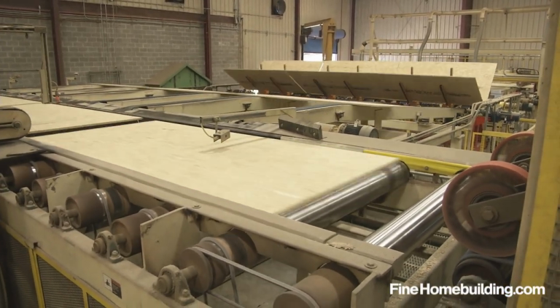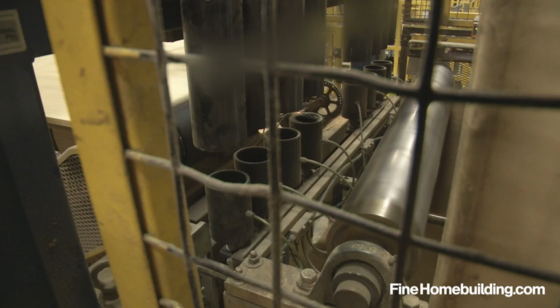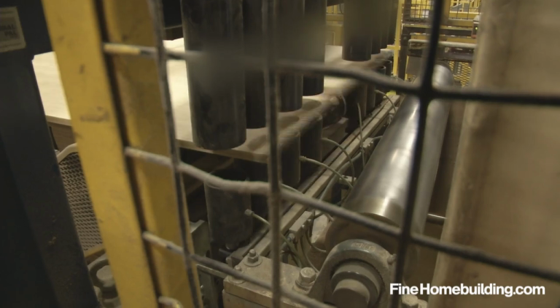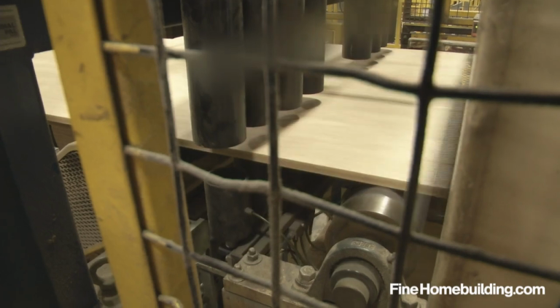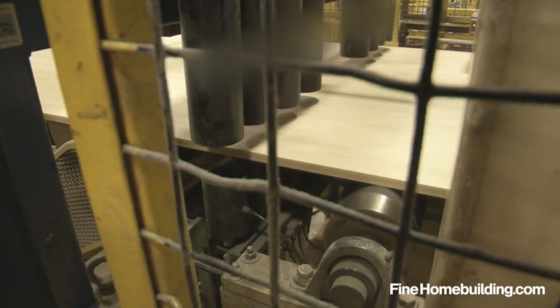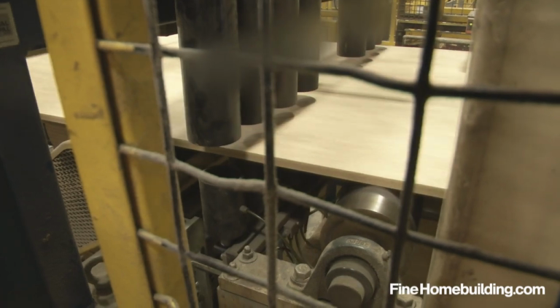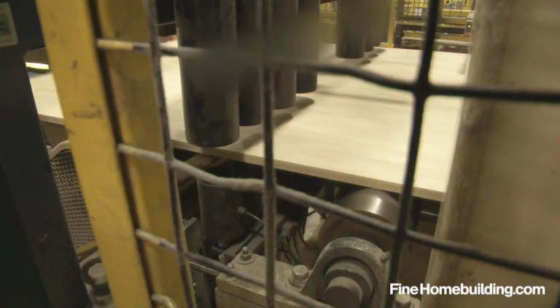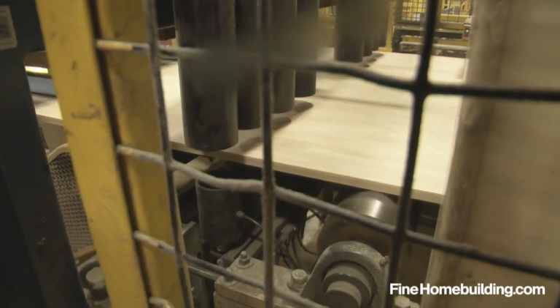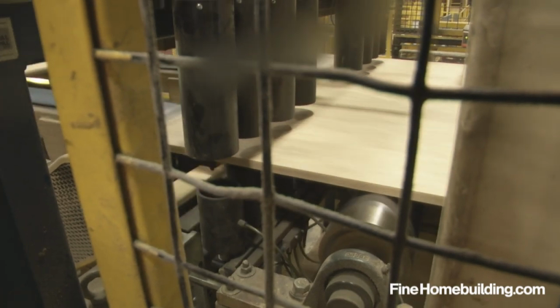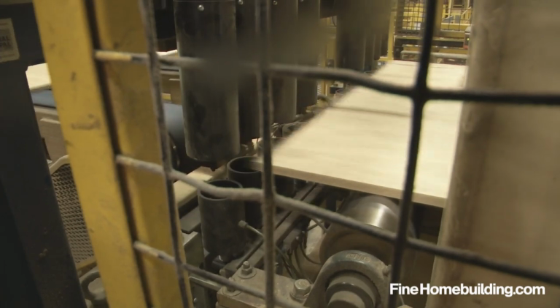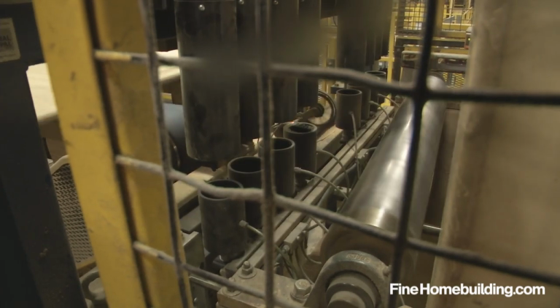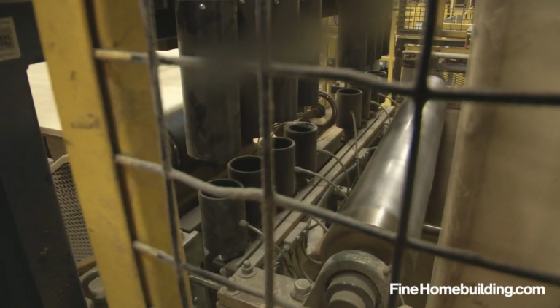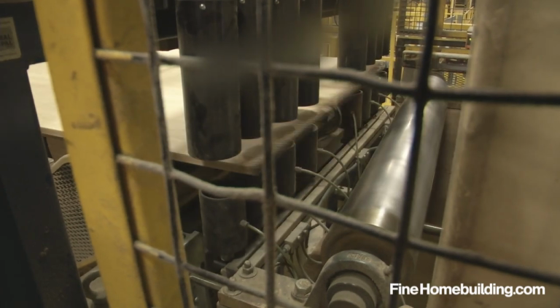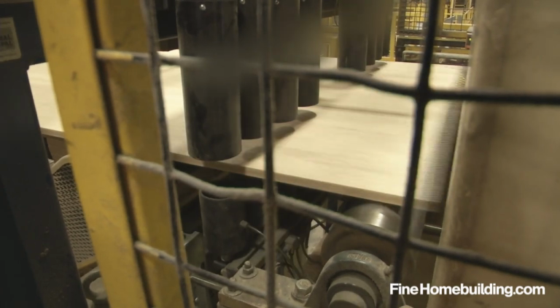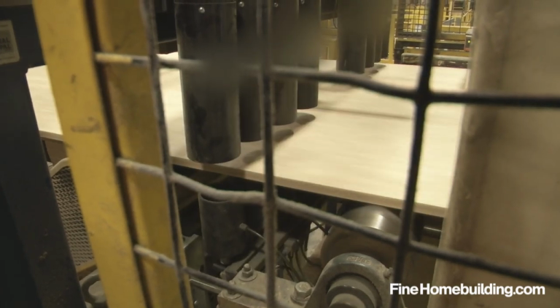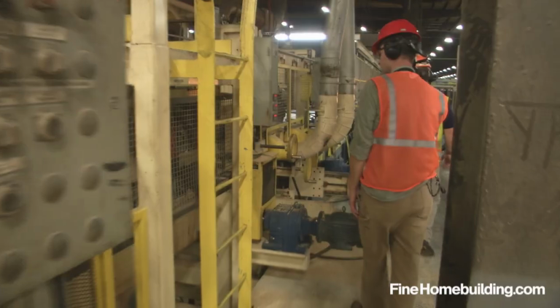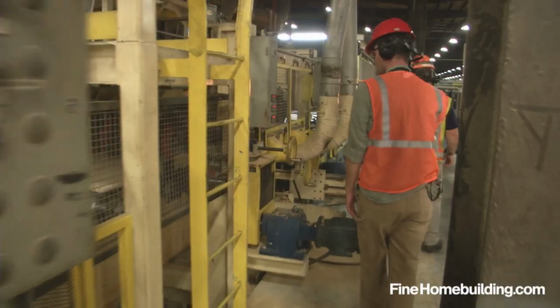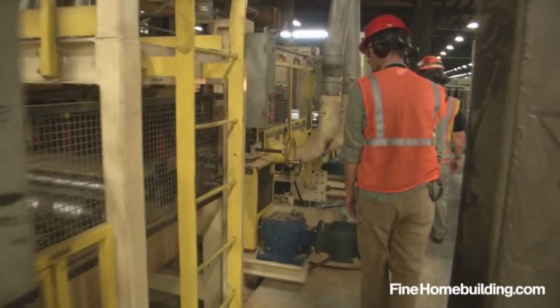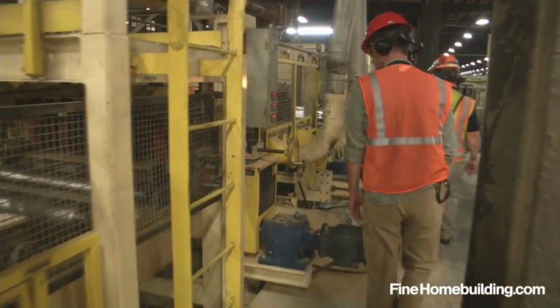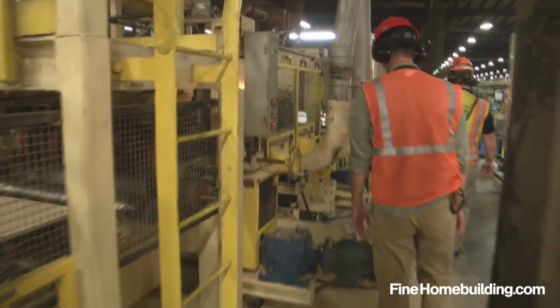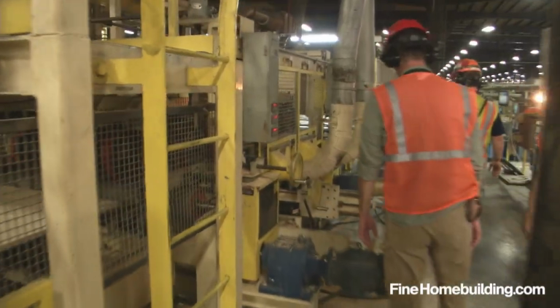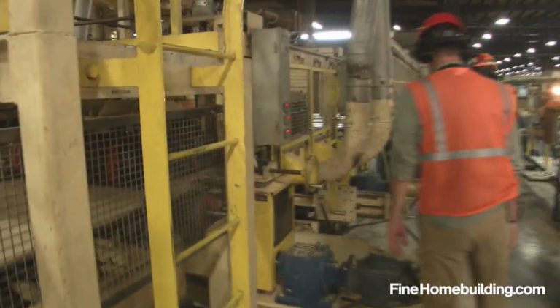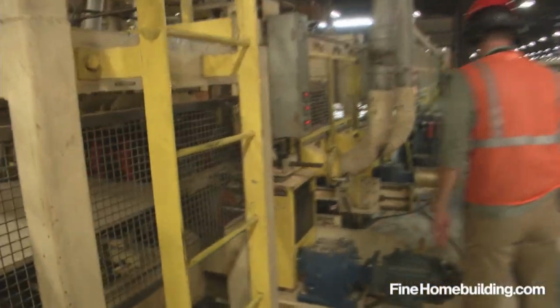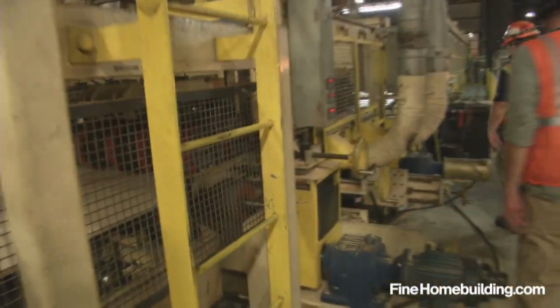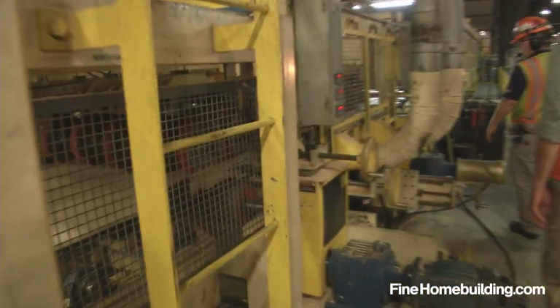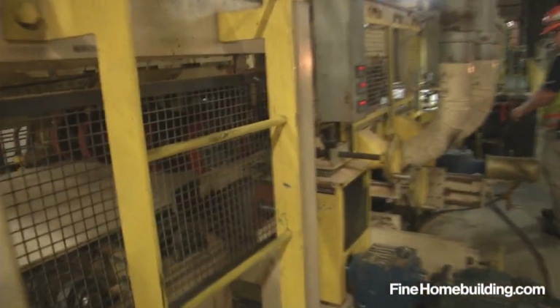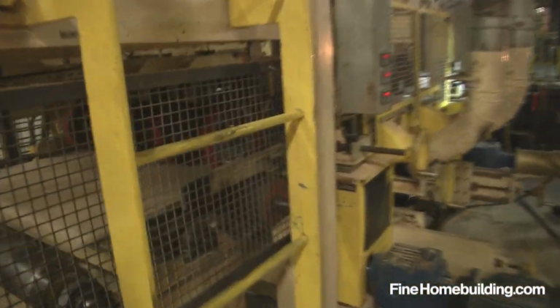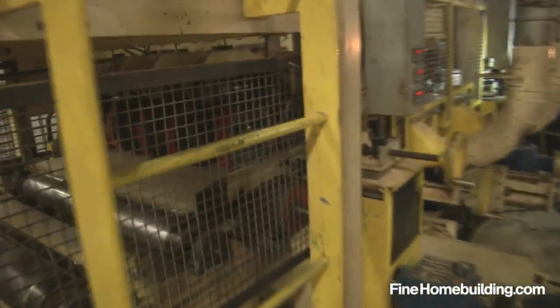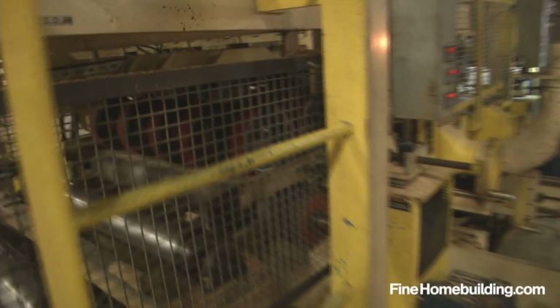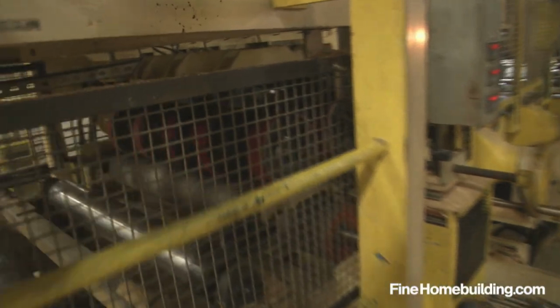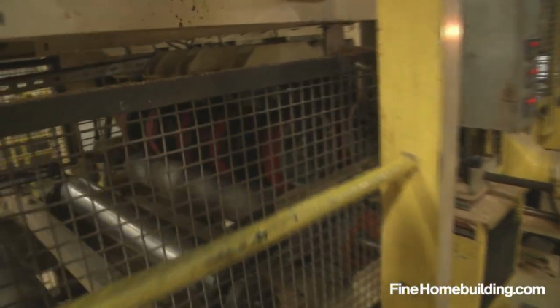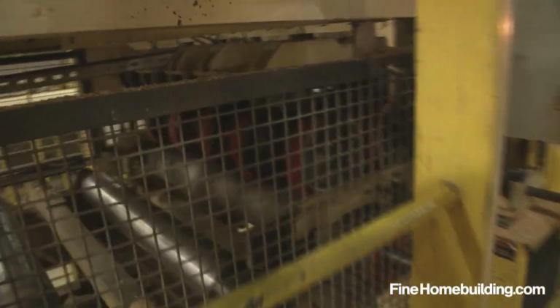Then the square-edge 4-by-8 sheets pass through a machine that cuts a tongue on one side and a groove on the other.